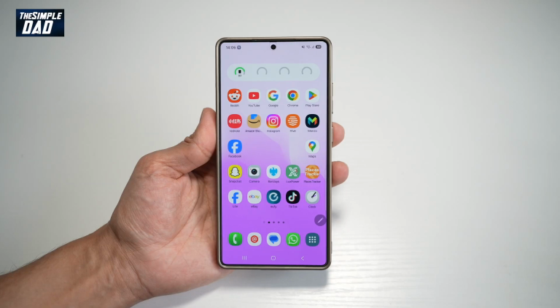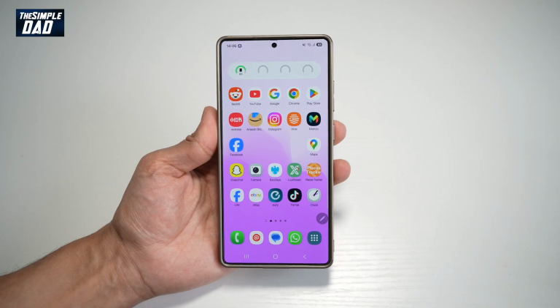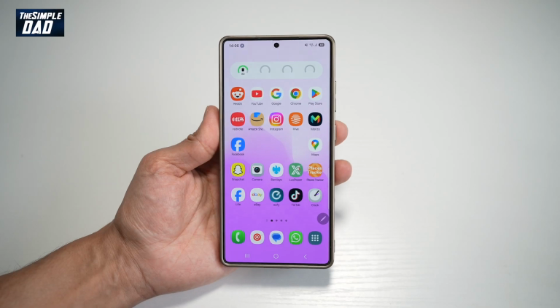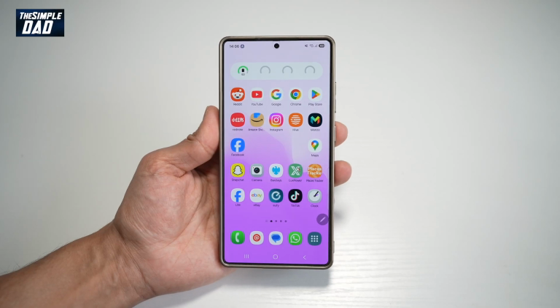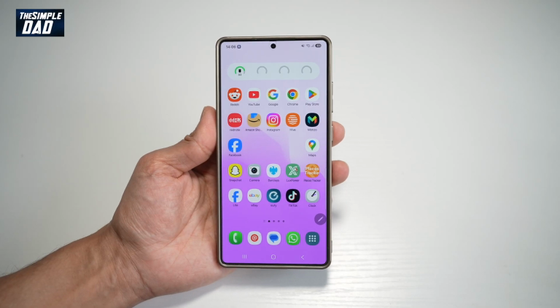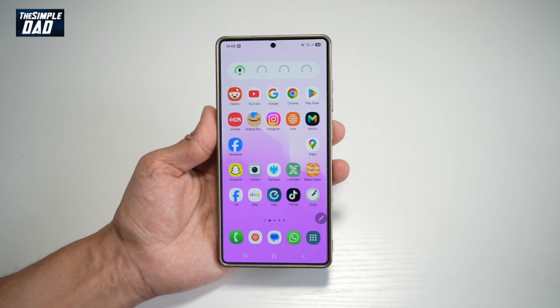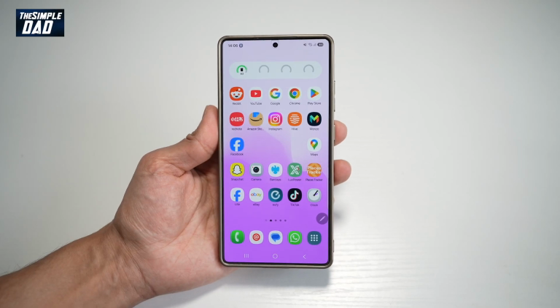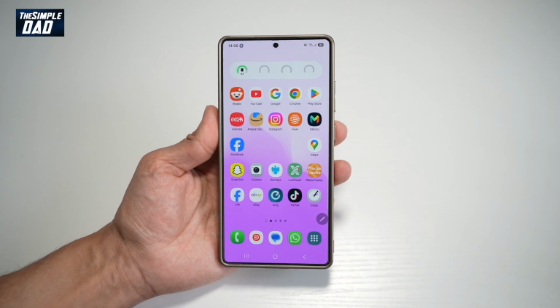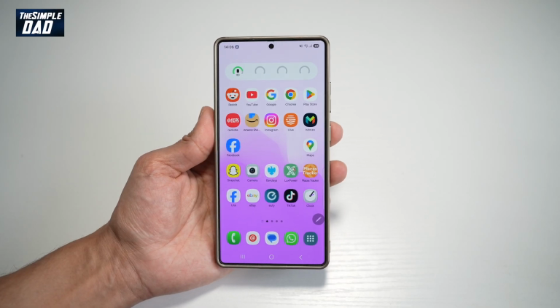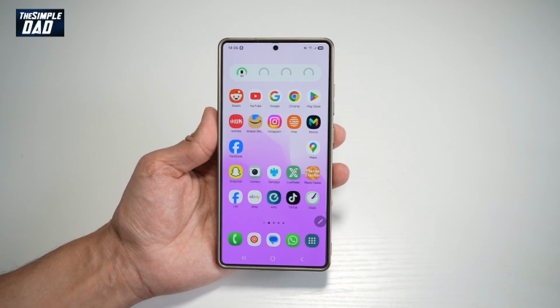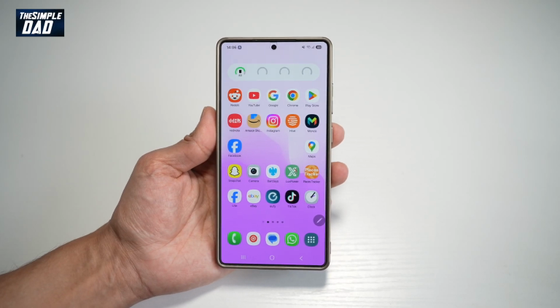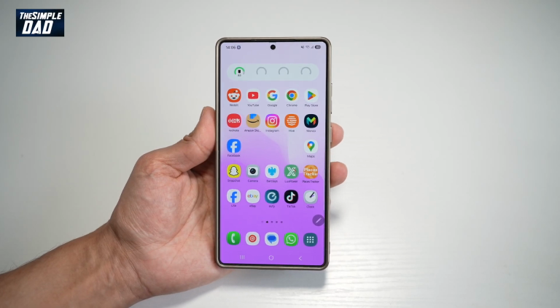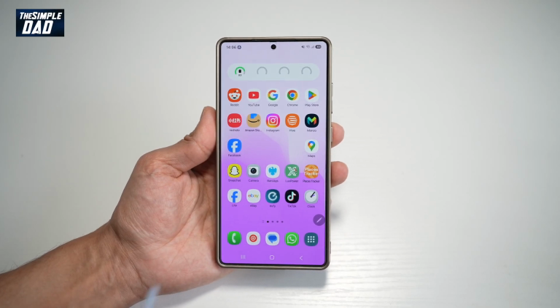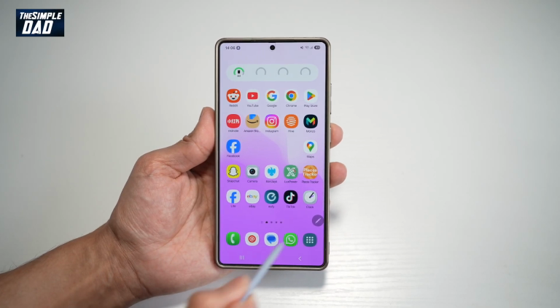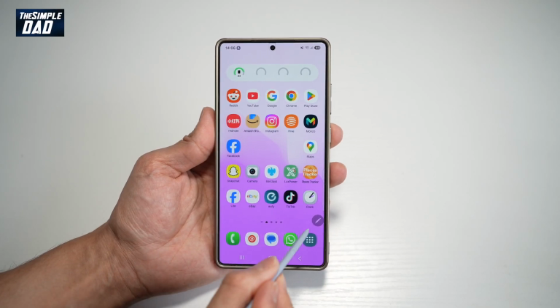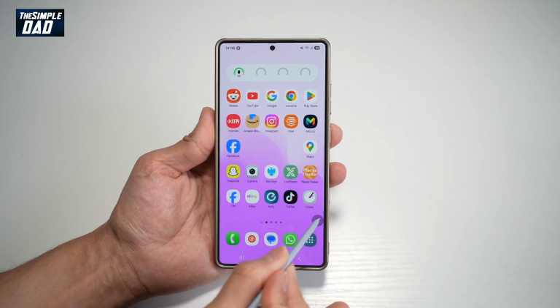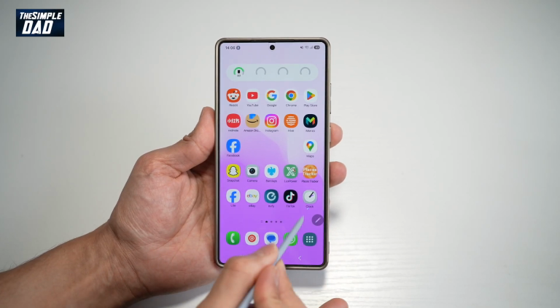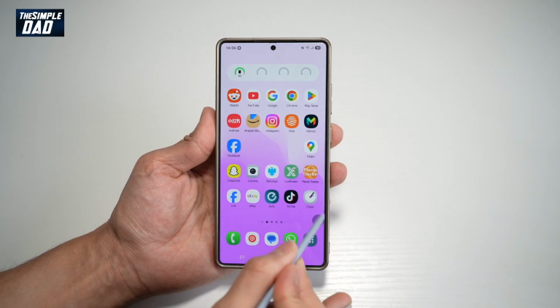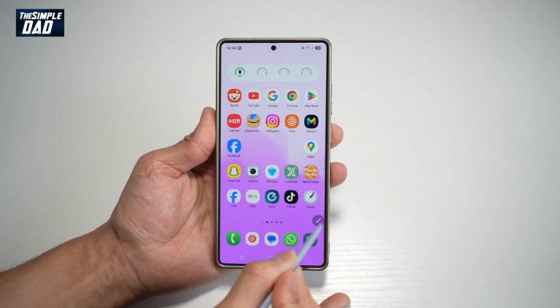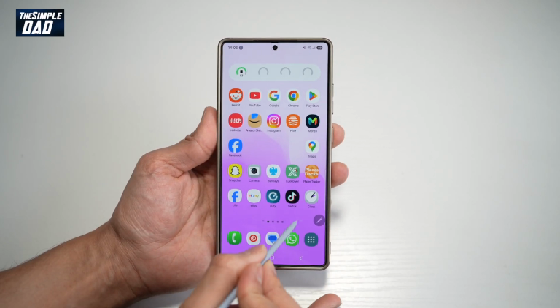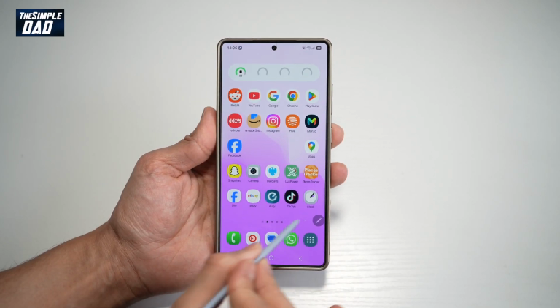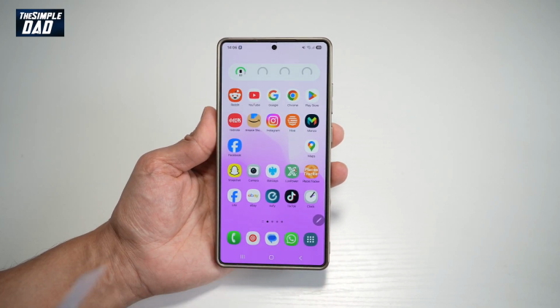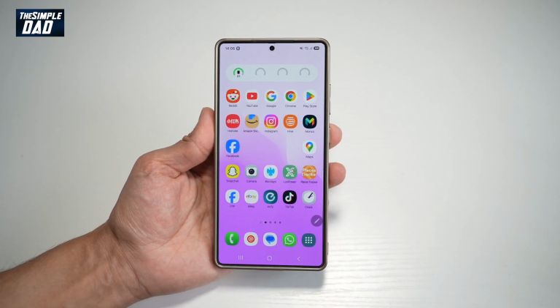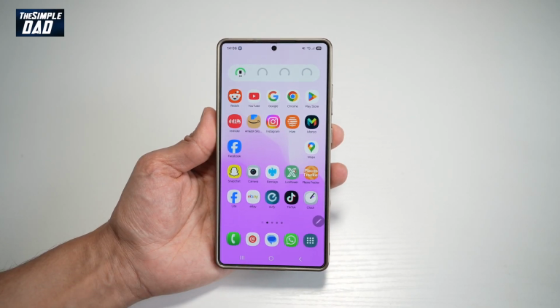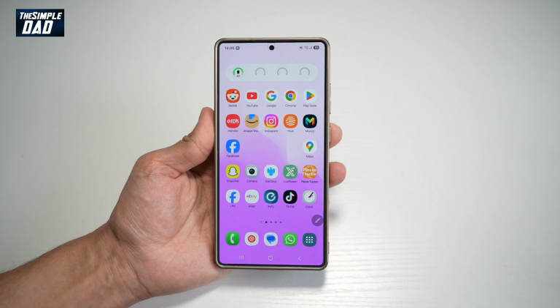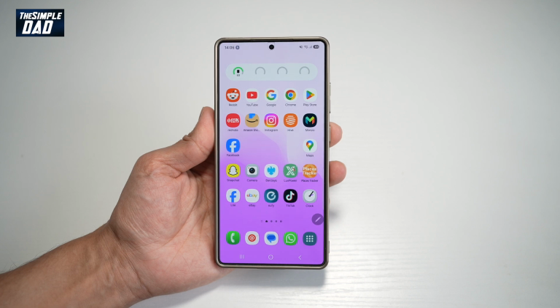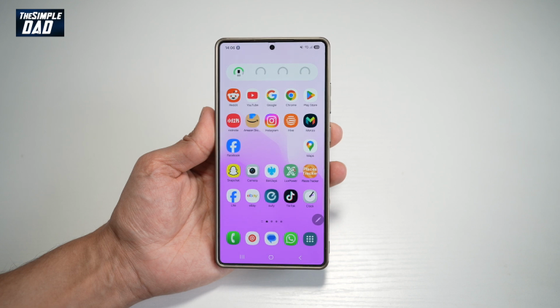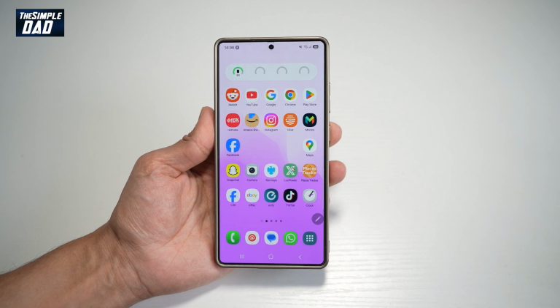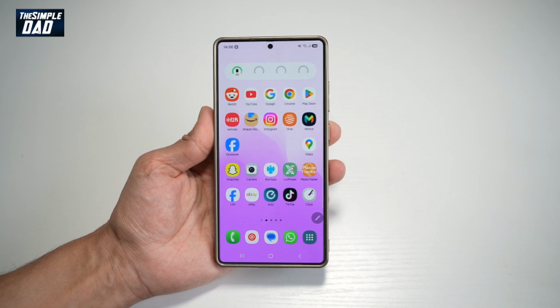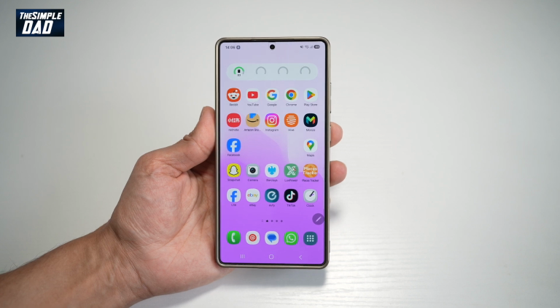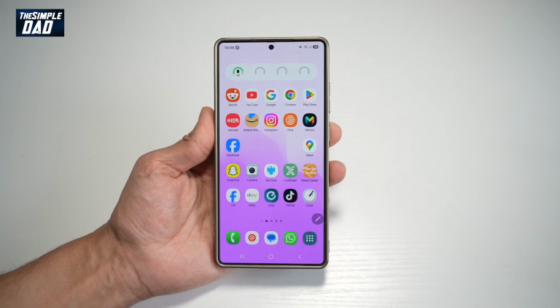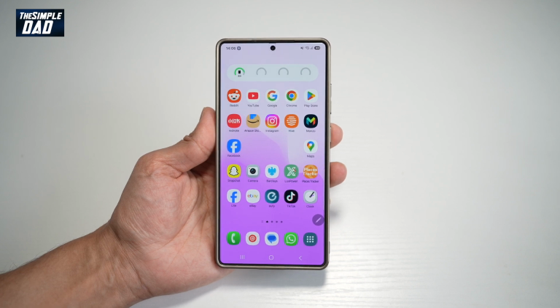Hi everyone, the Simple Dad here. In this video, I'll show you how to get this Air Command icon appear on your screen on your Samsung S25 Ultra.